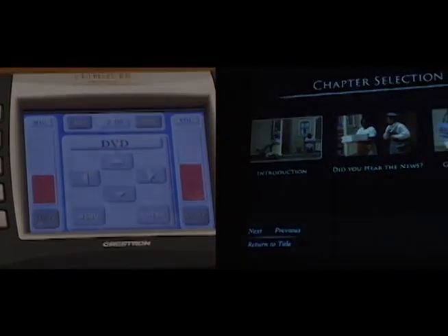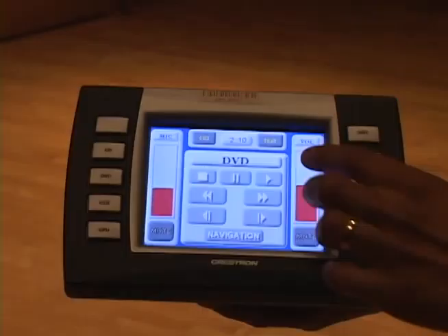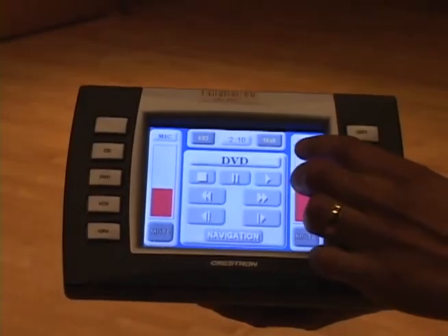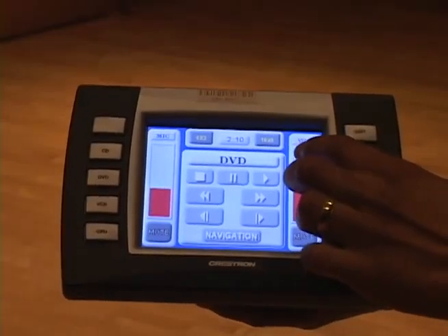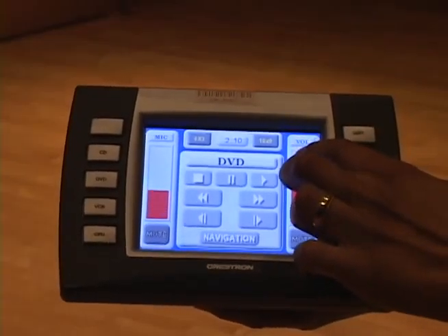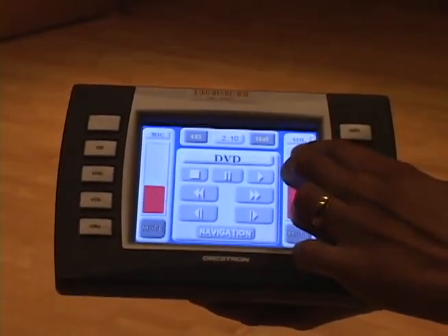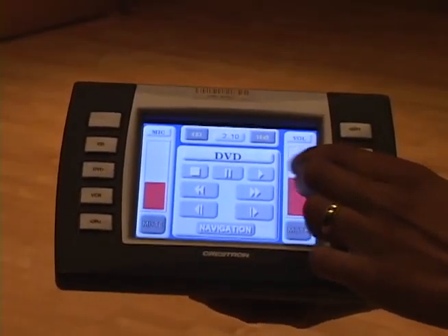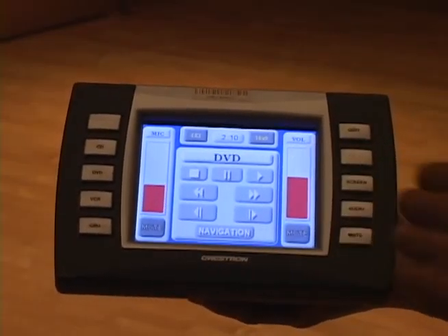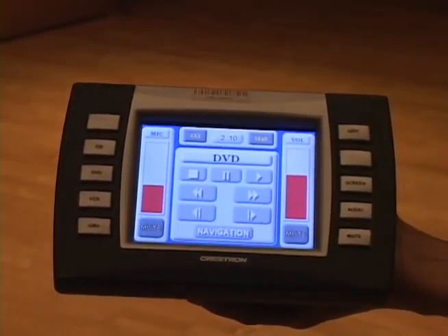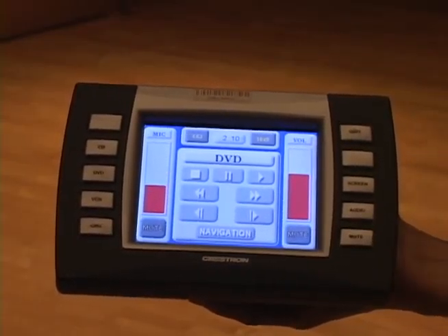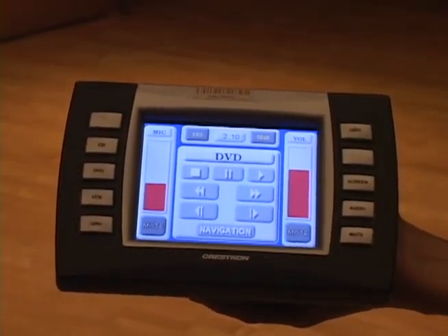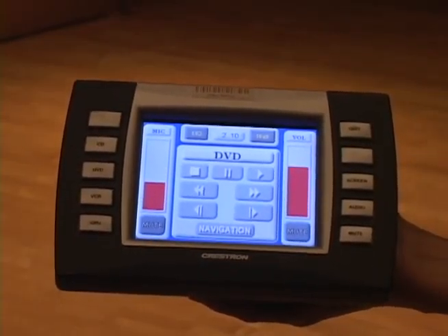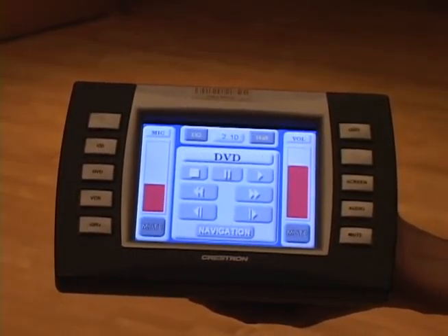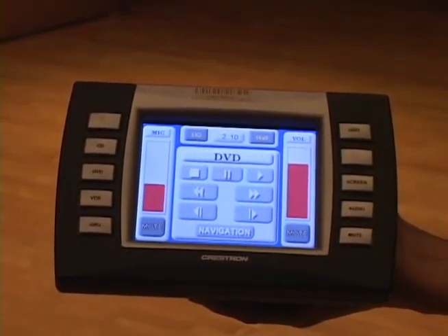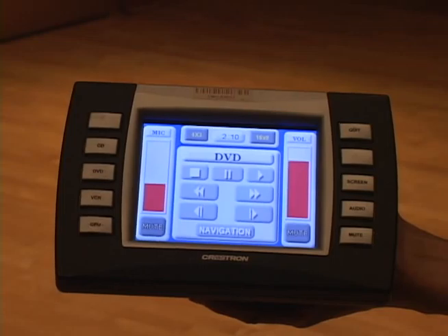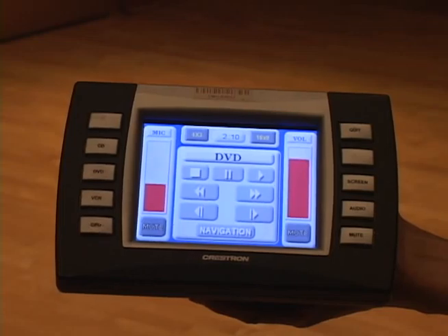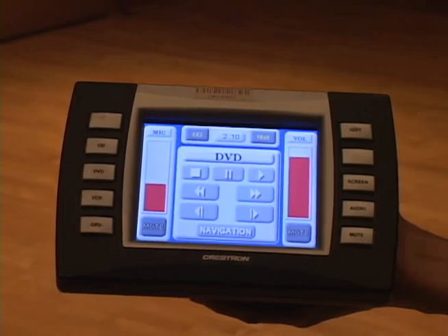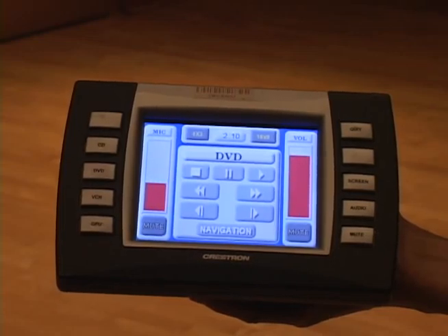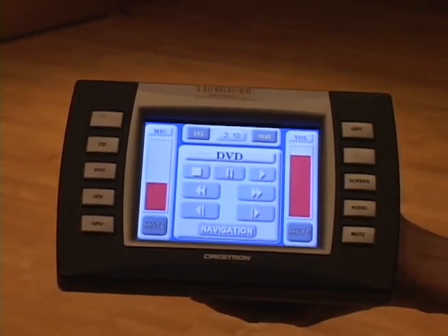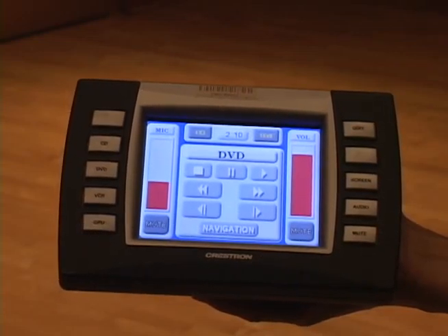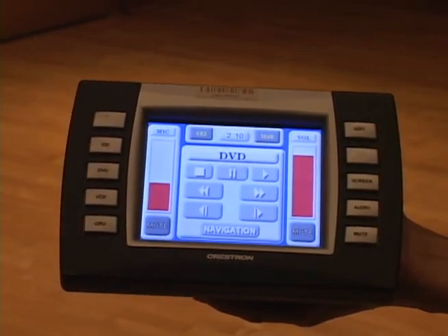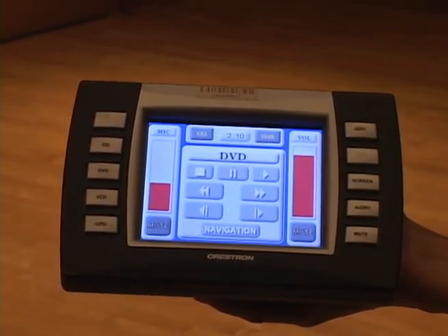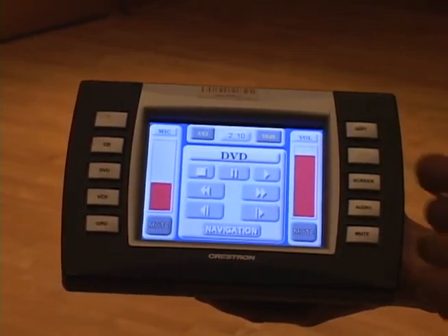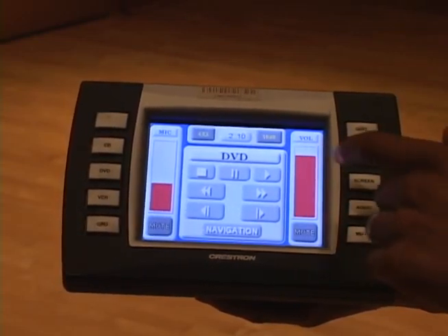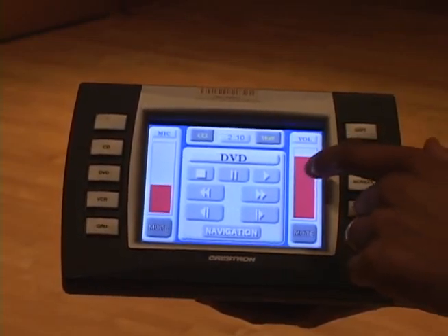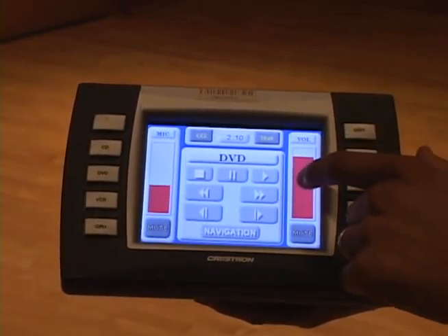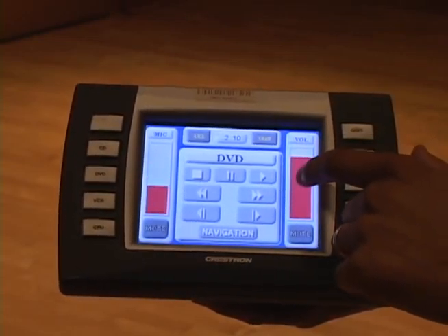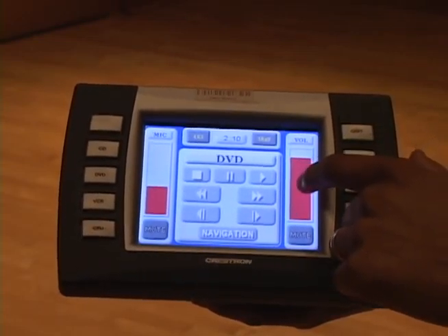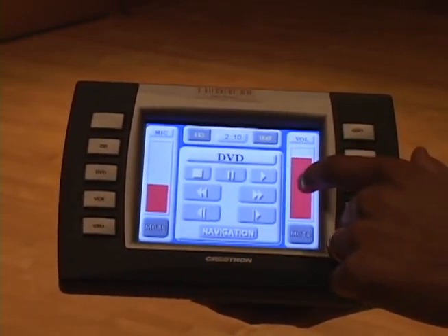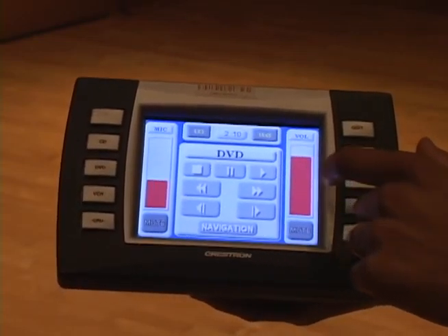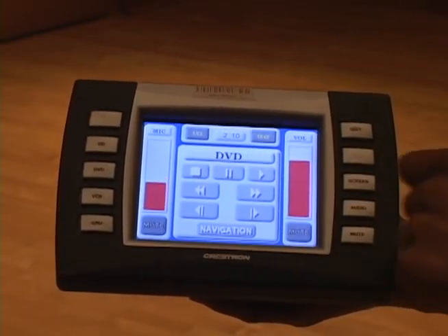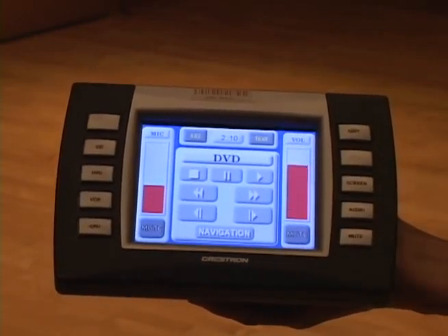You can adjust the volume level of the video or music being played using the volume slider on the touchscreen remote.